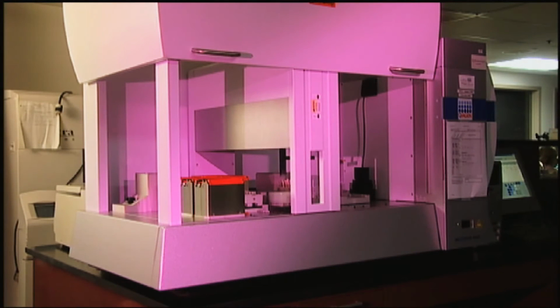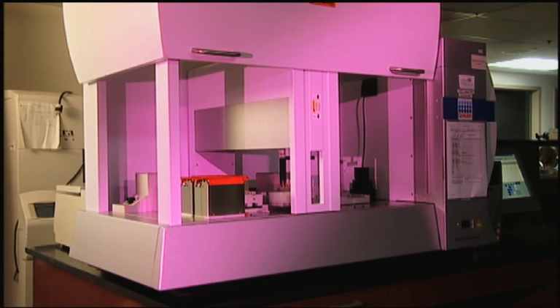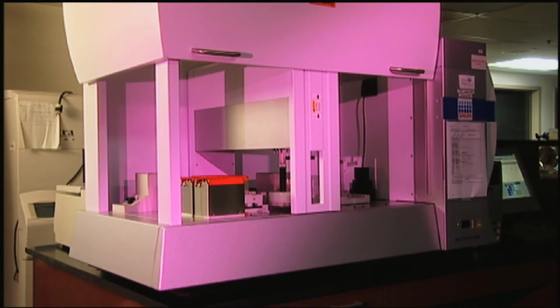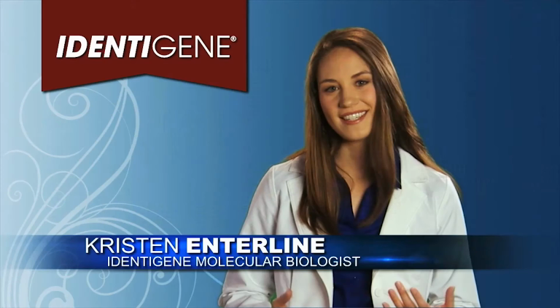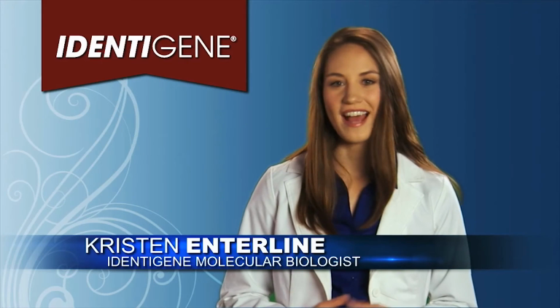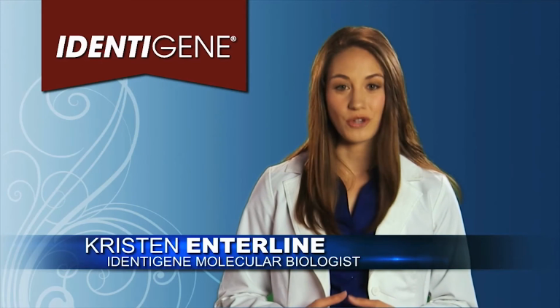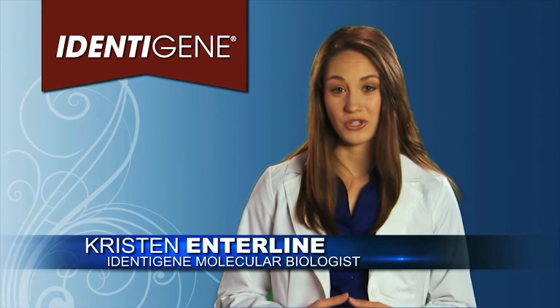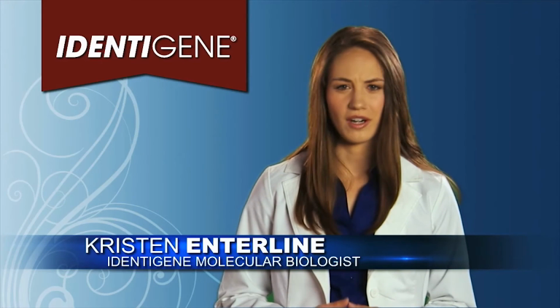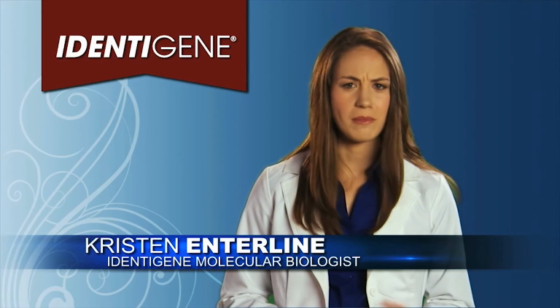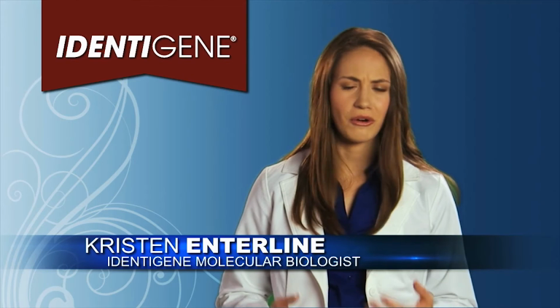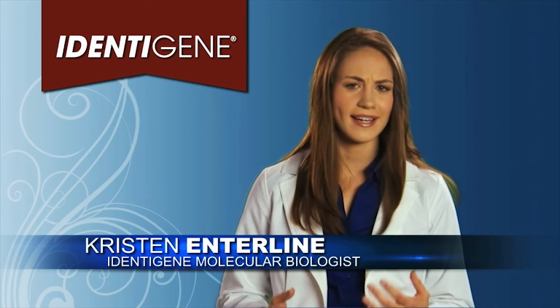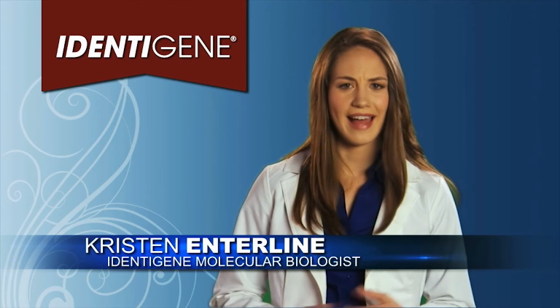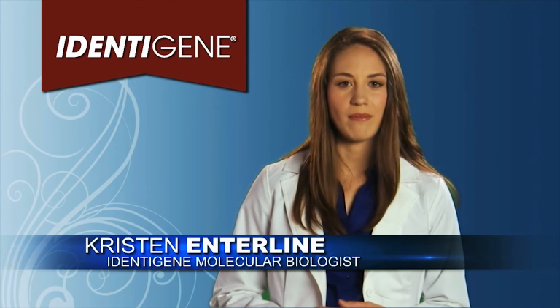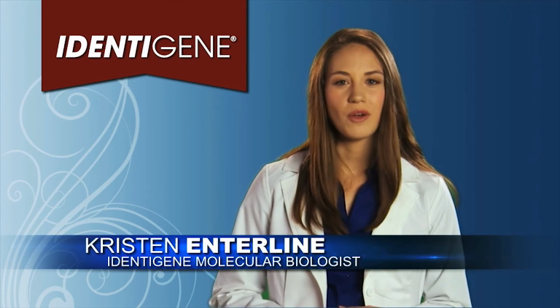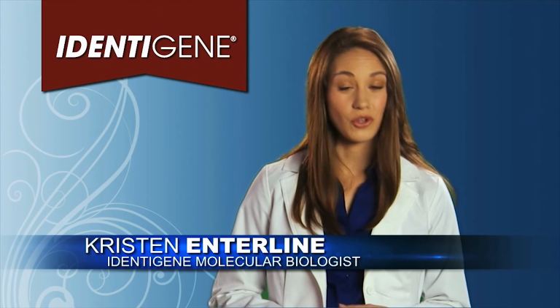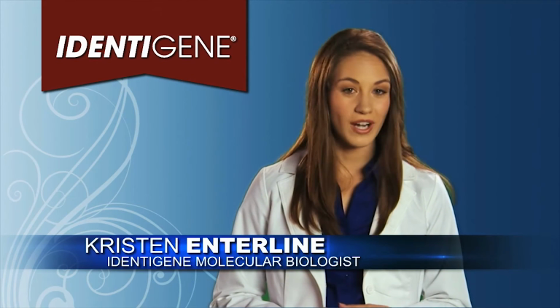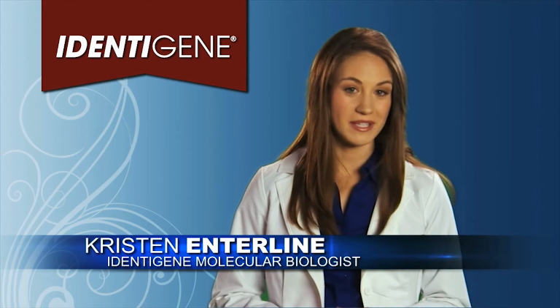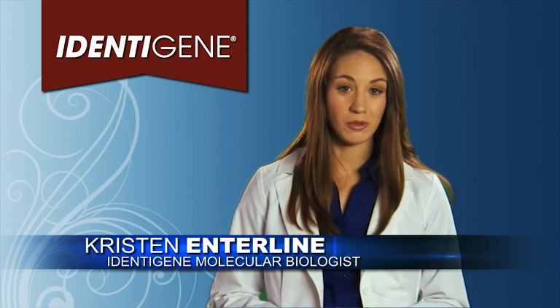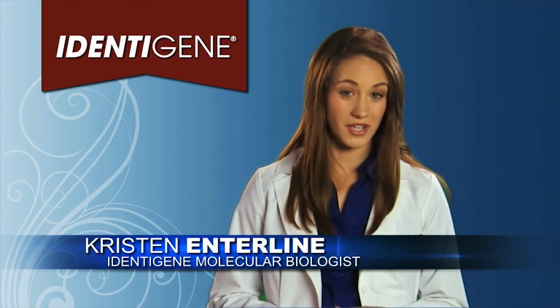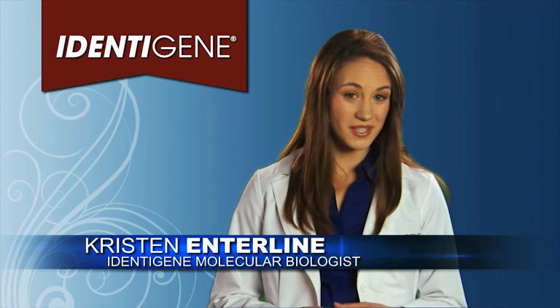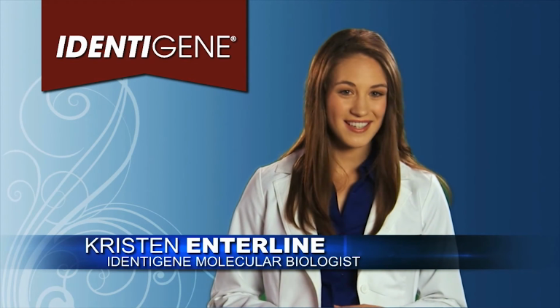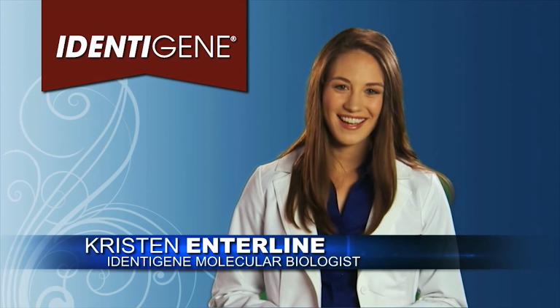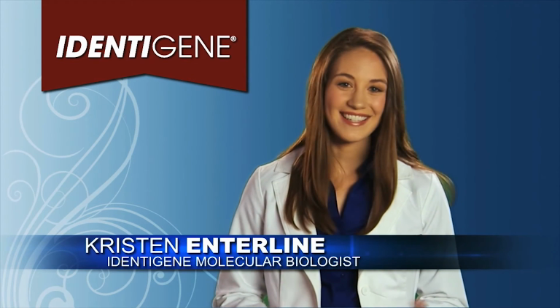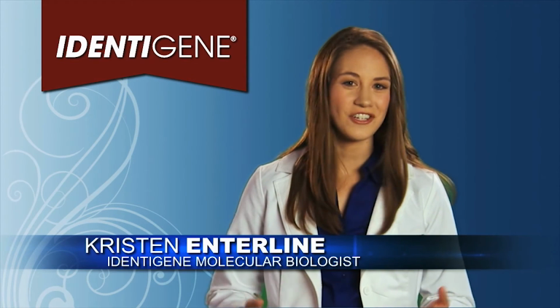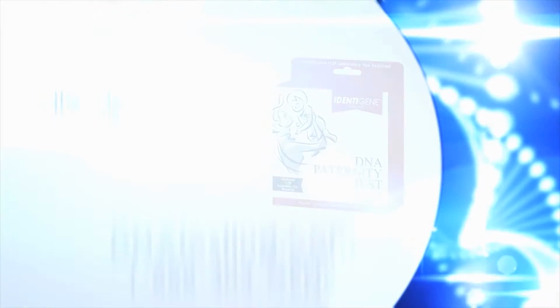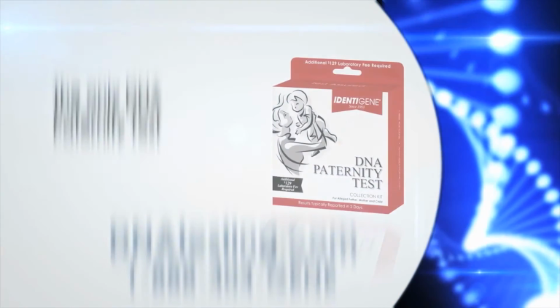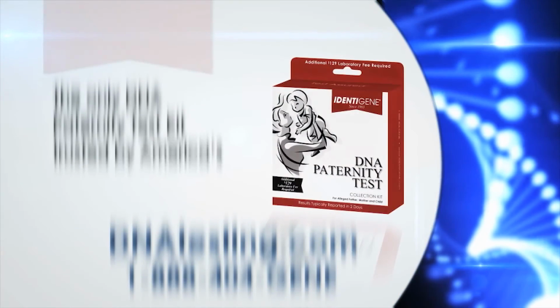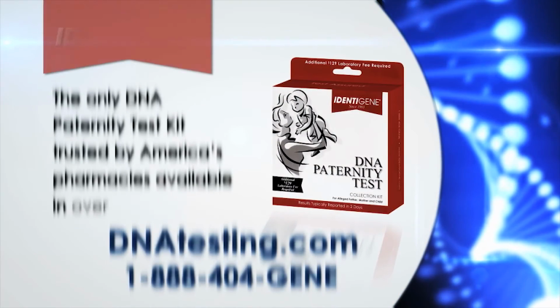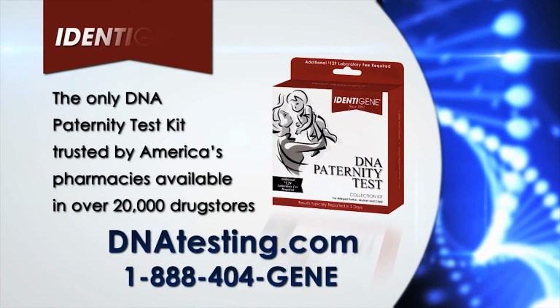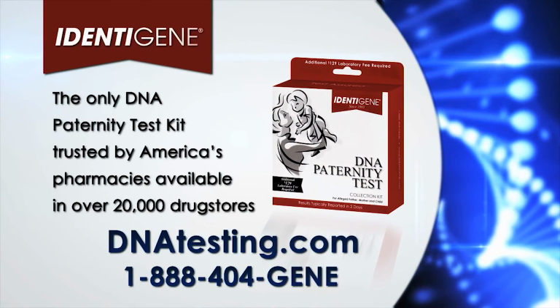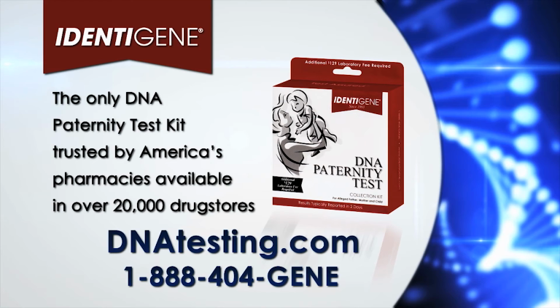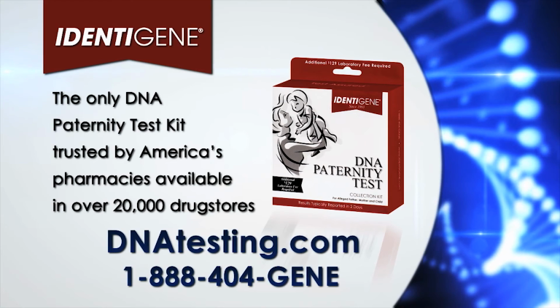A kit at the drugstore from an accredited lab with court admissible results — Identigene really does help you test assured.